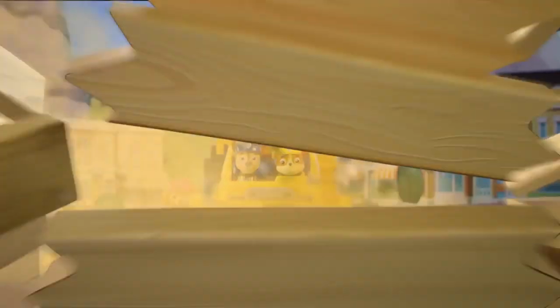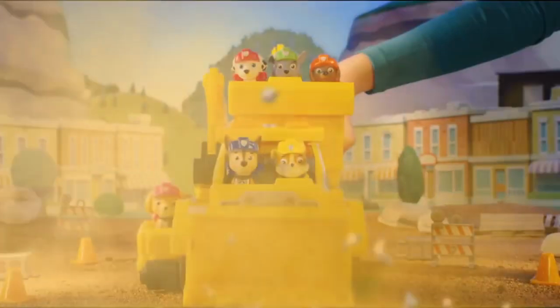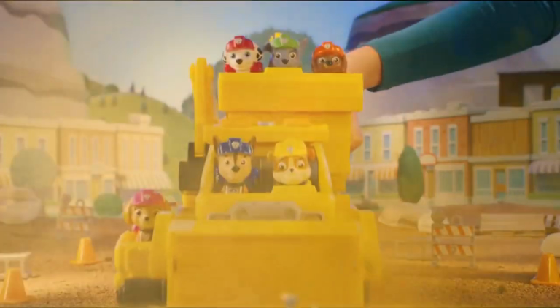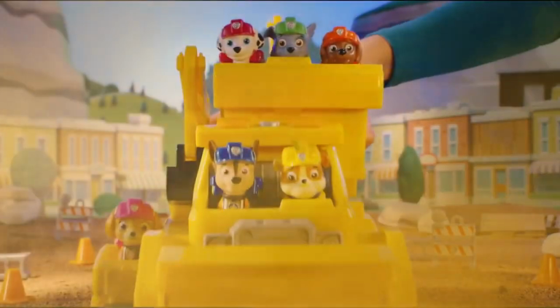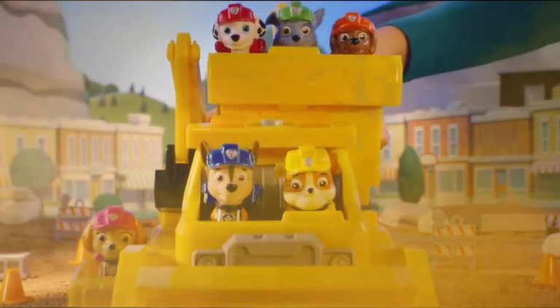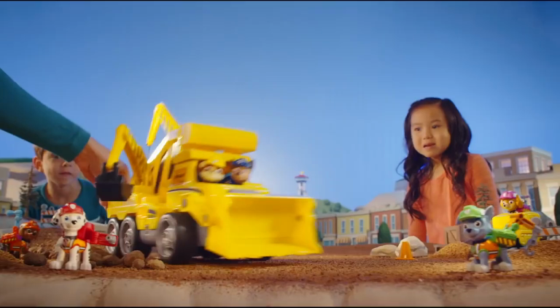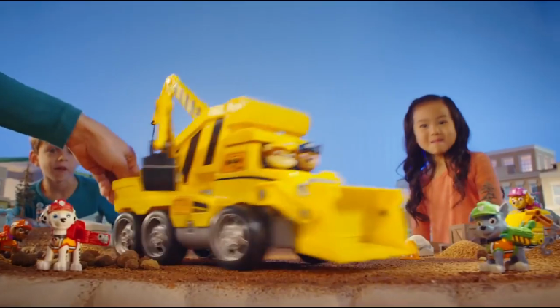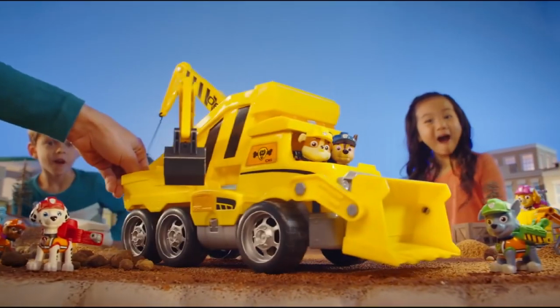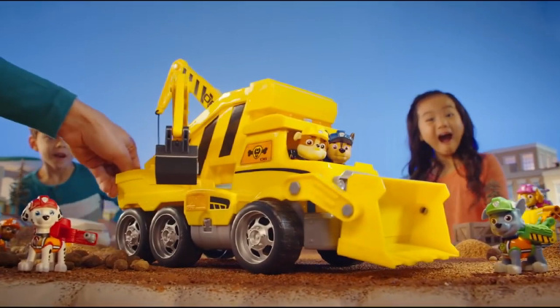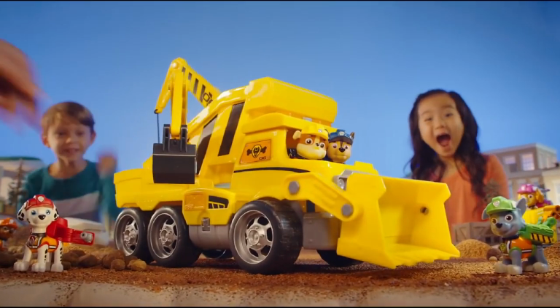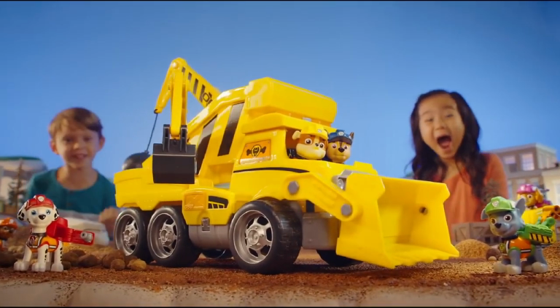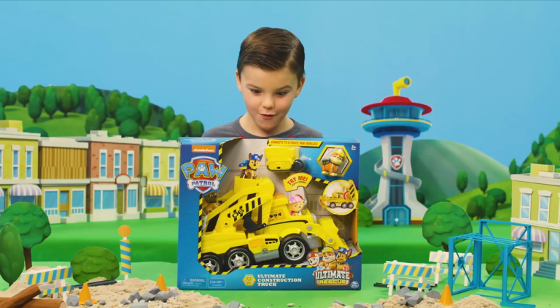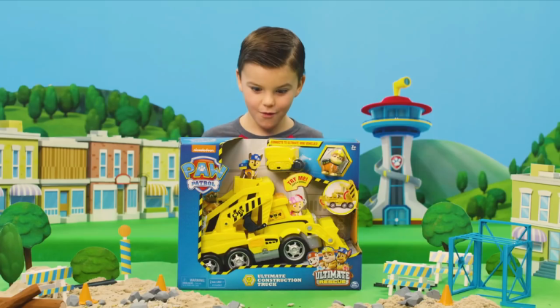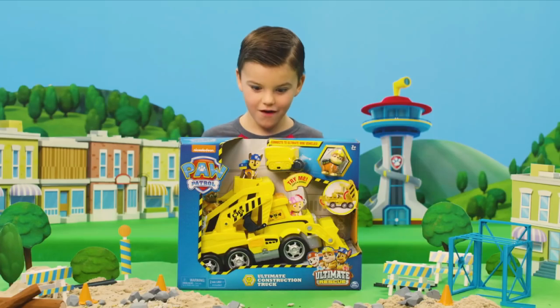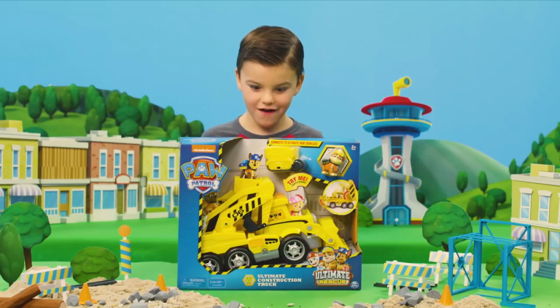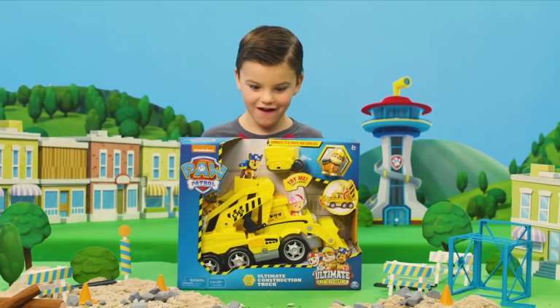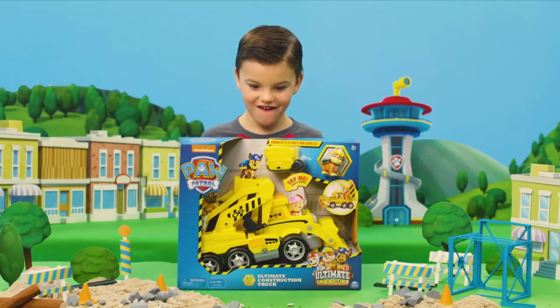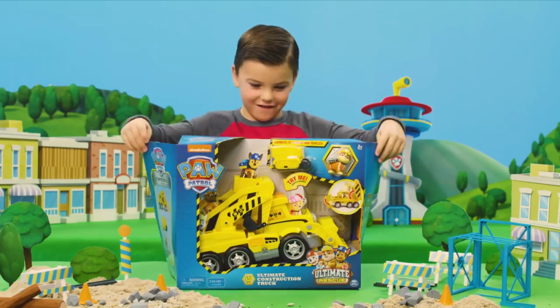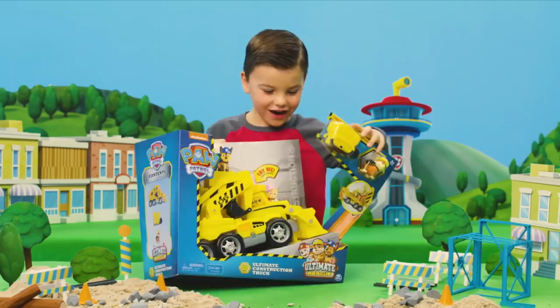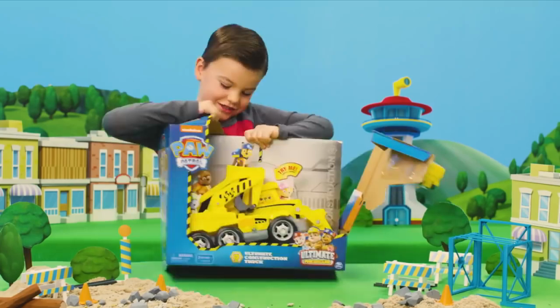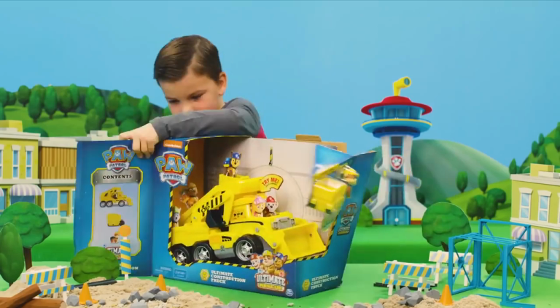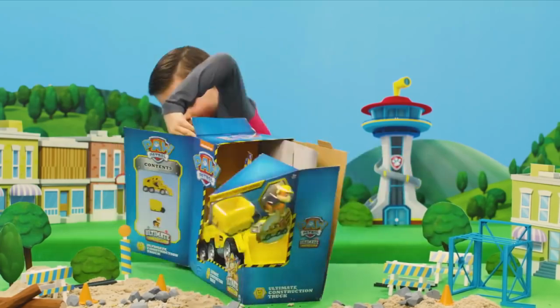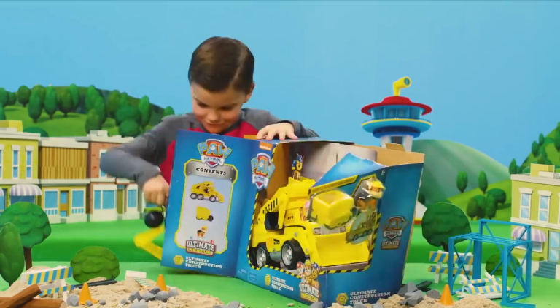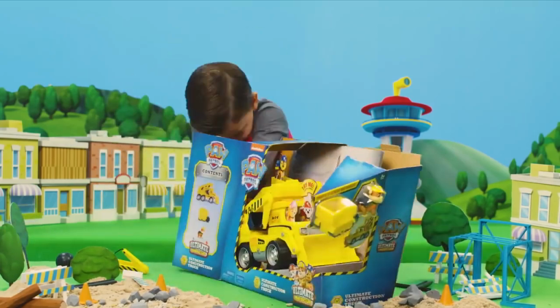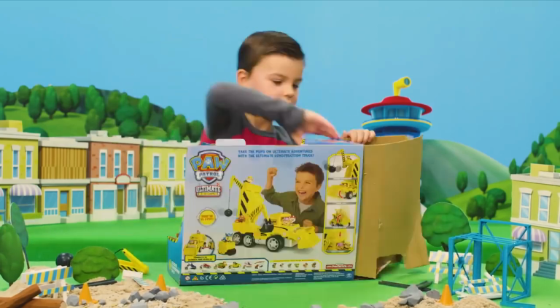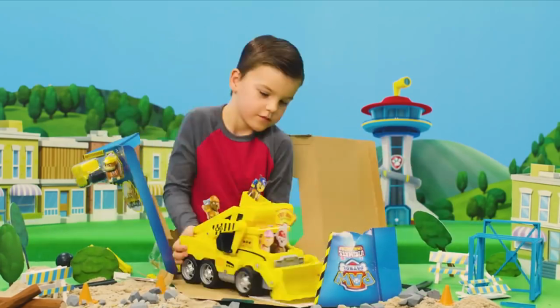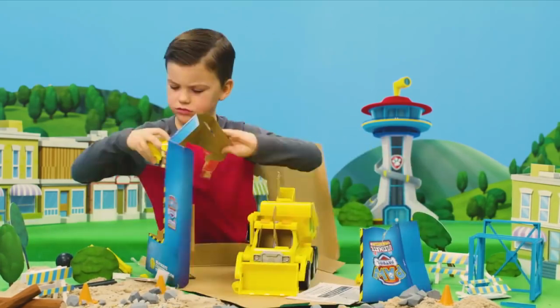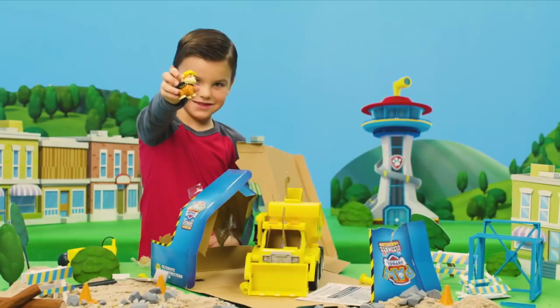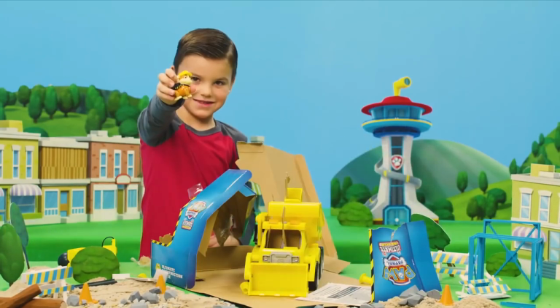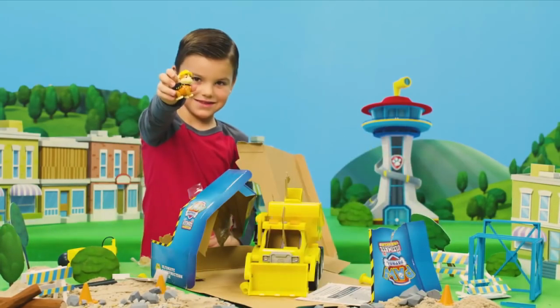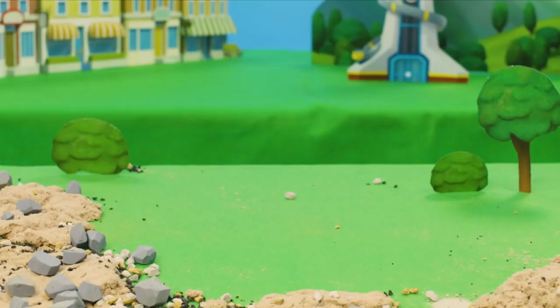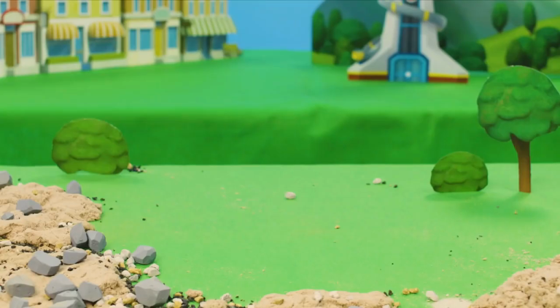An Ultimate Construction Rescue calls for the PAW Patrol Ultimate Construction Truck! Let's unbox it and learn how all the tools work!